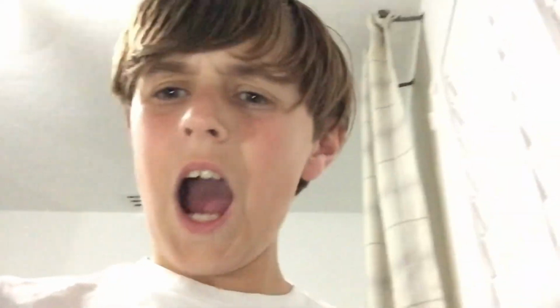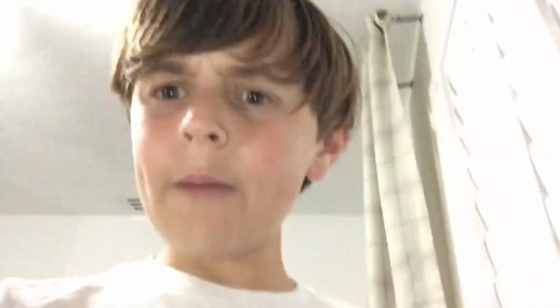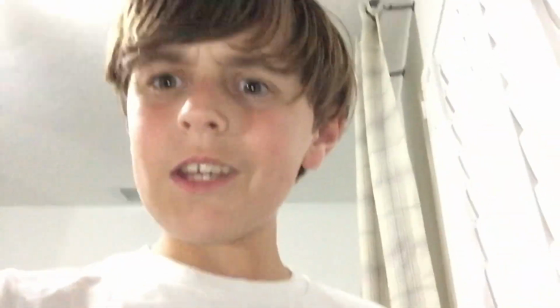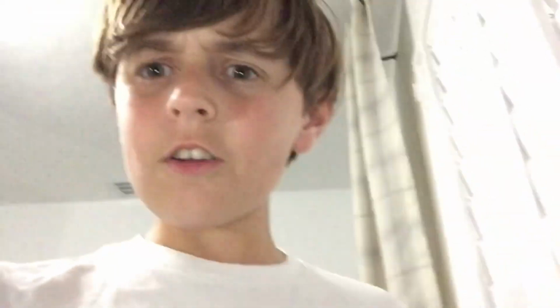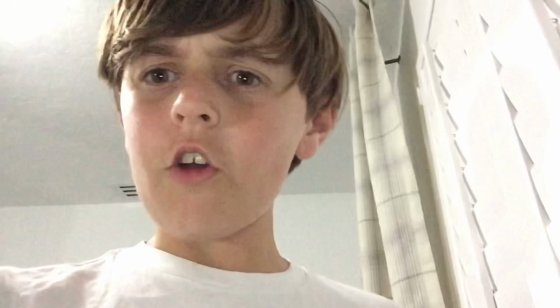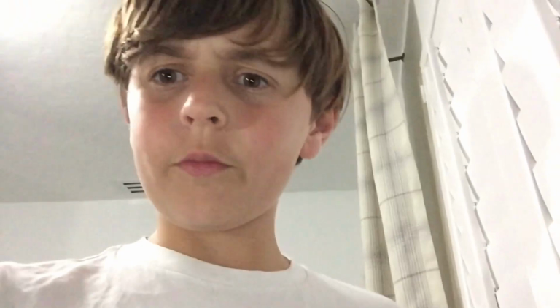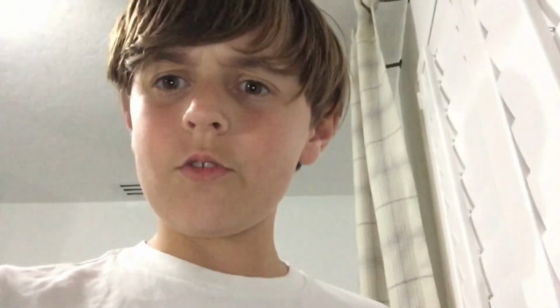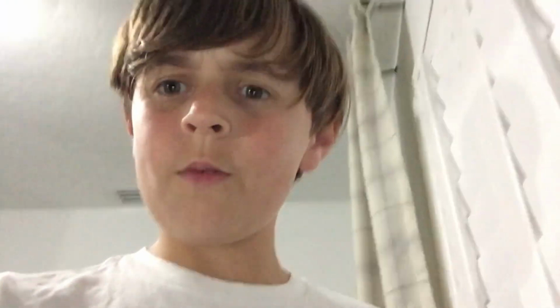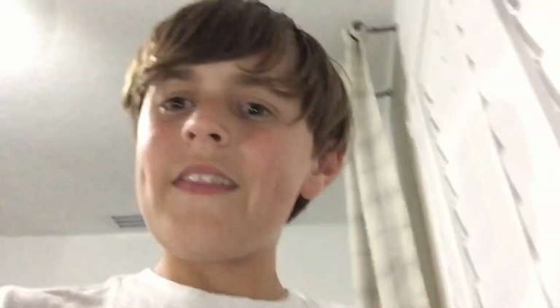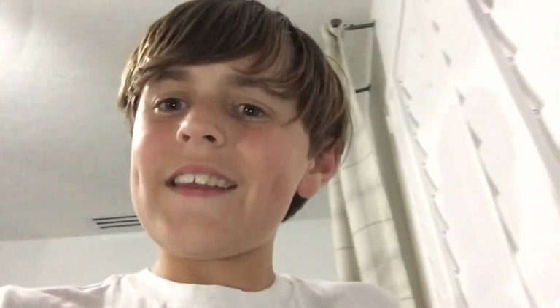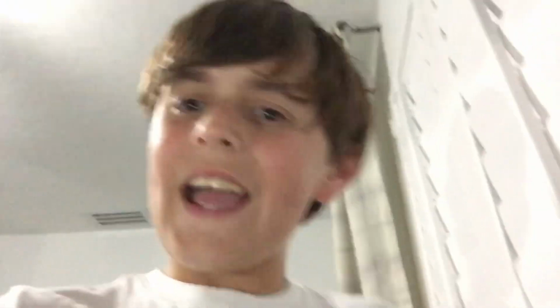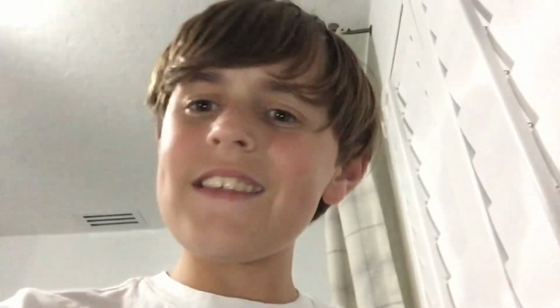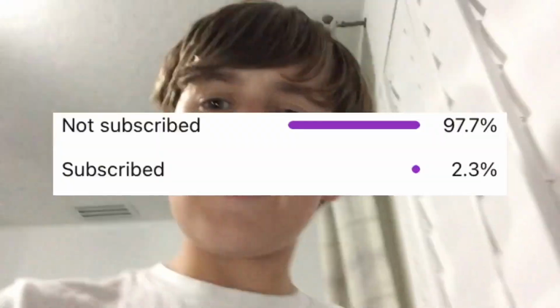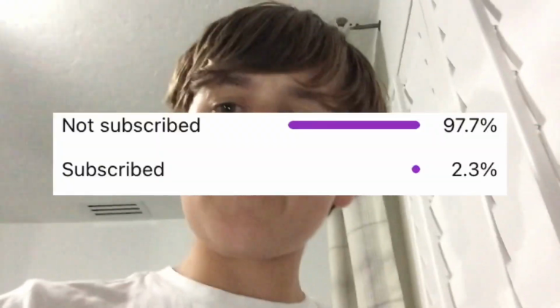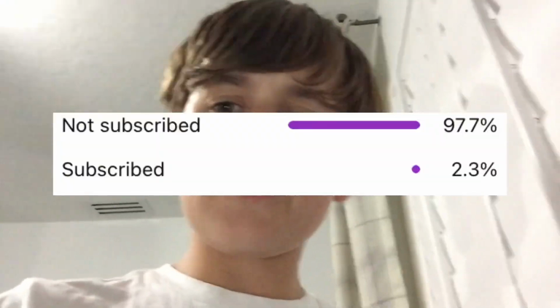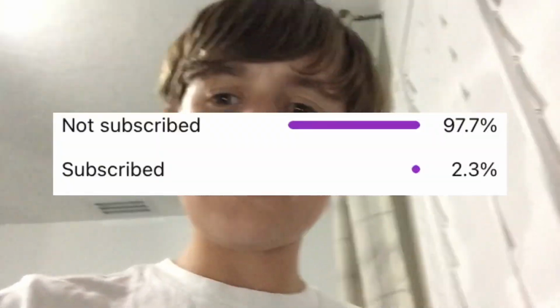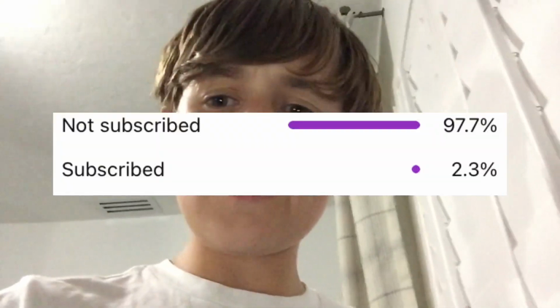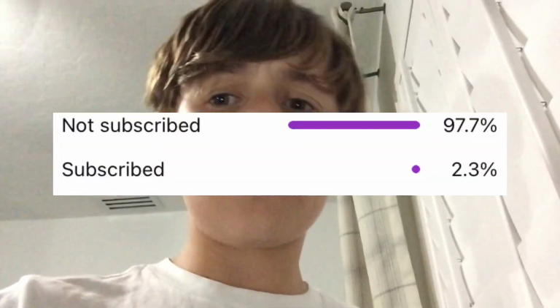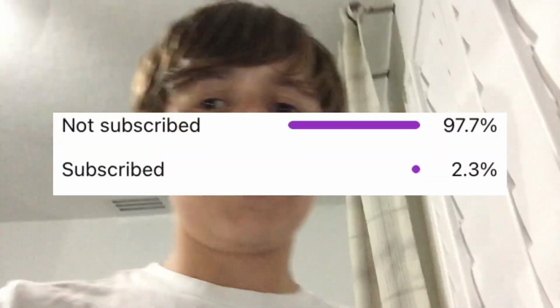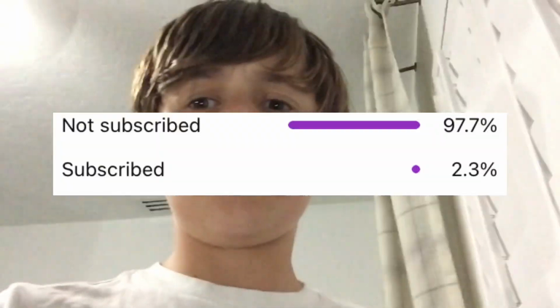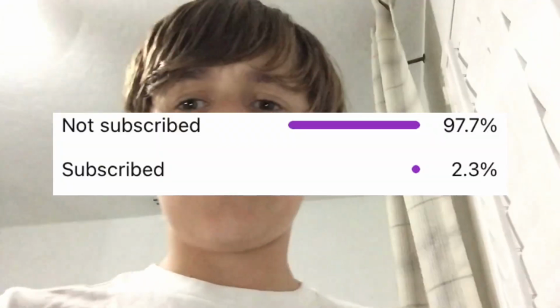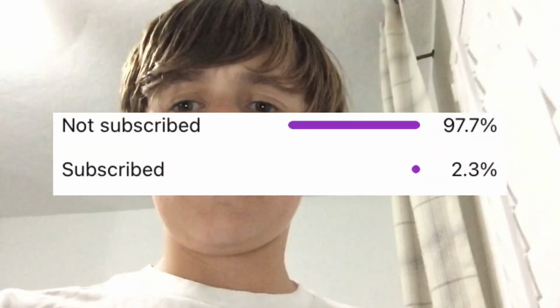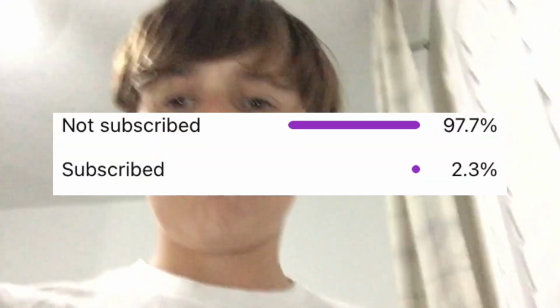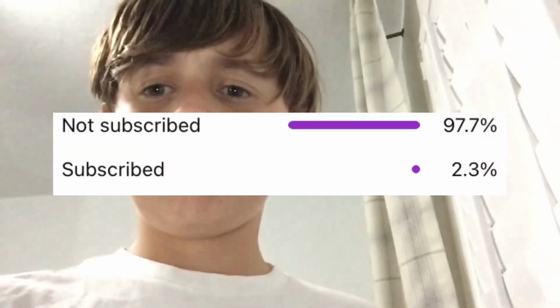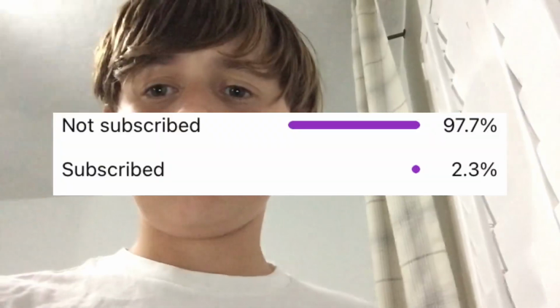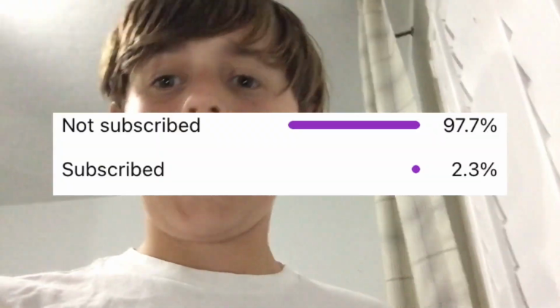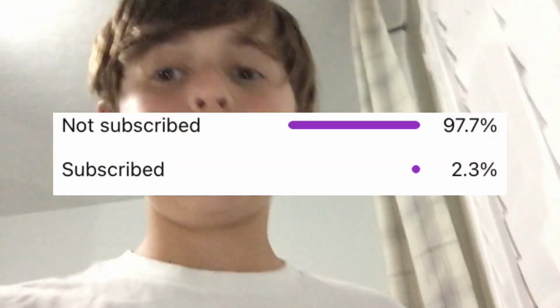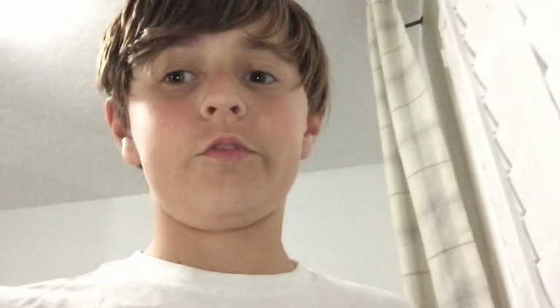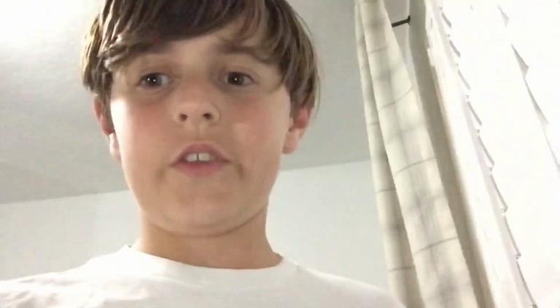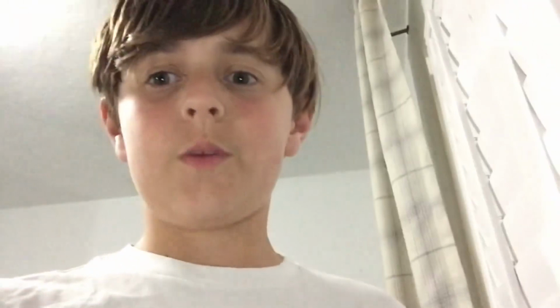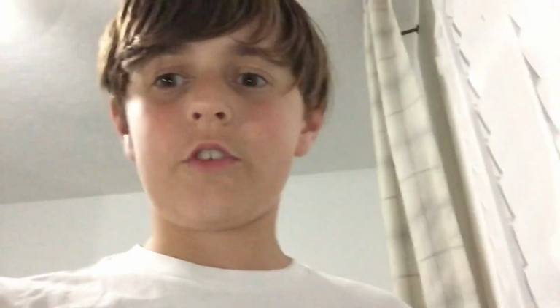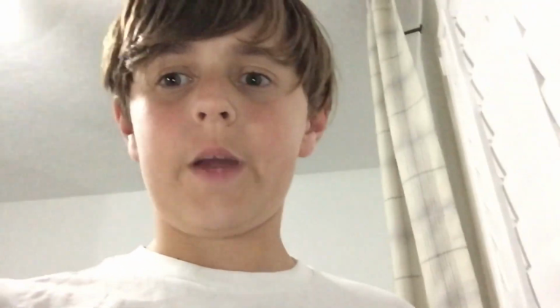I'm getting a call from YouTube that 97% of you guys are not subscribed. I would really appreciate a subscribe.